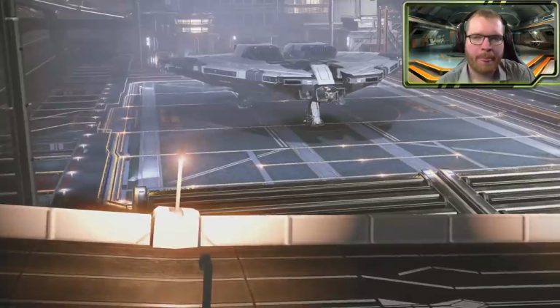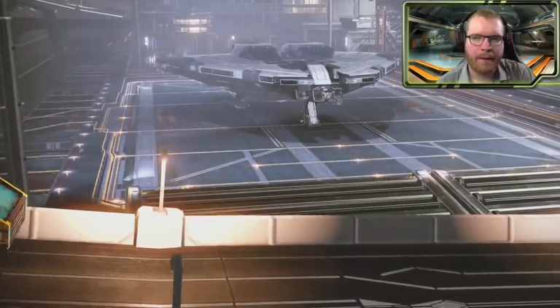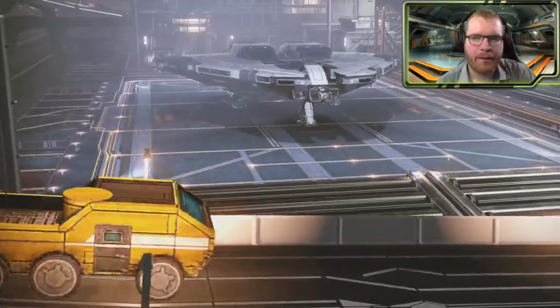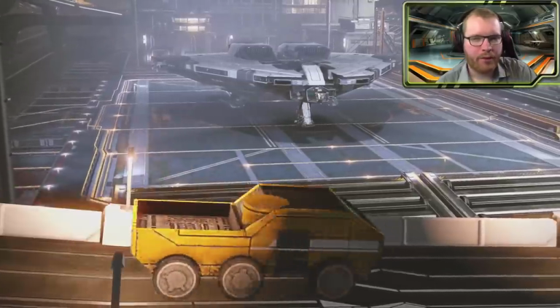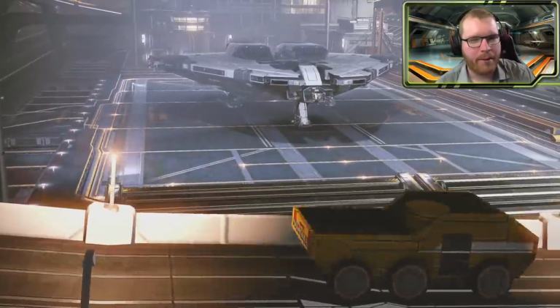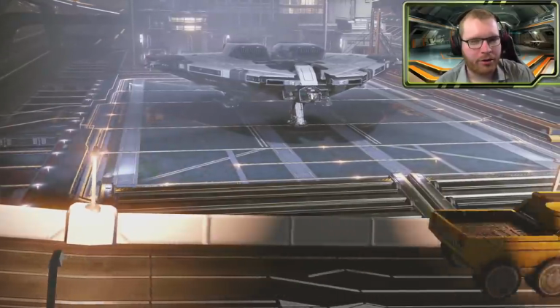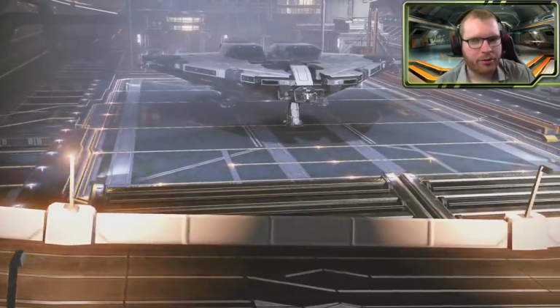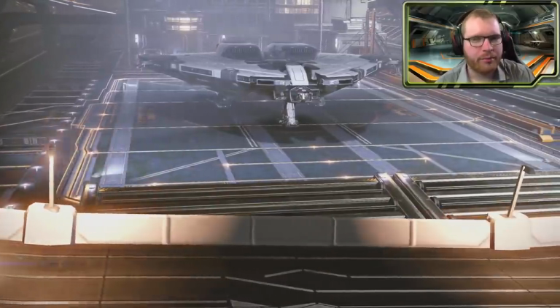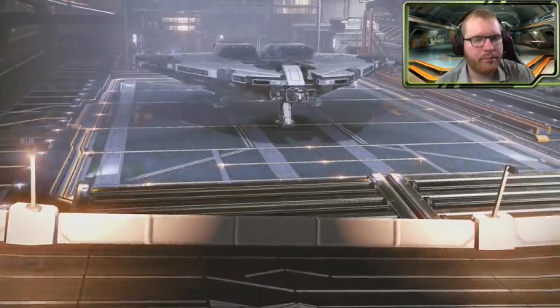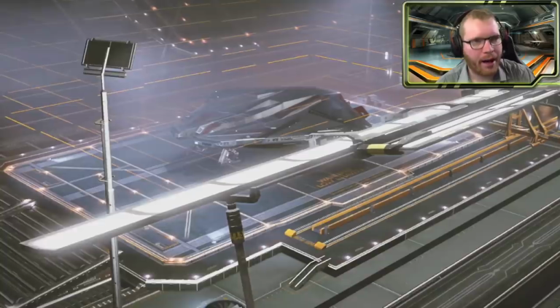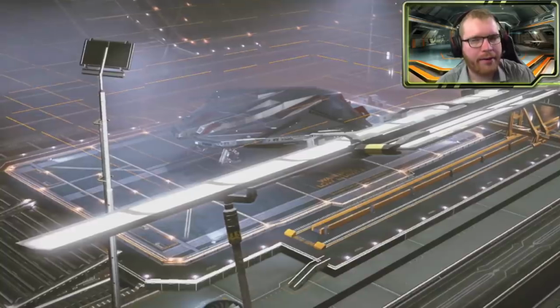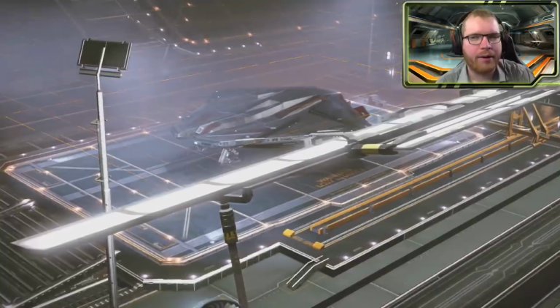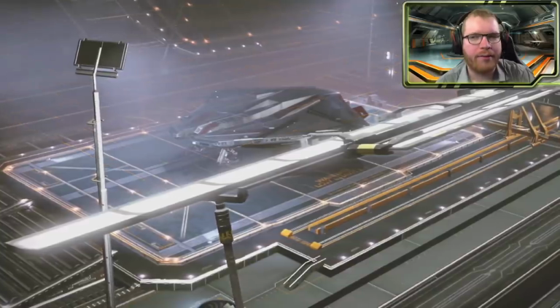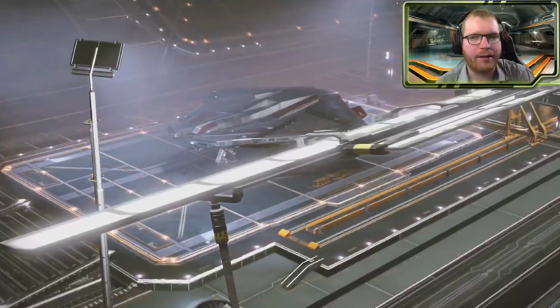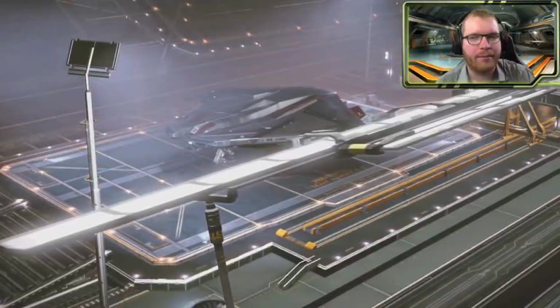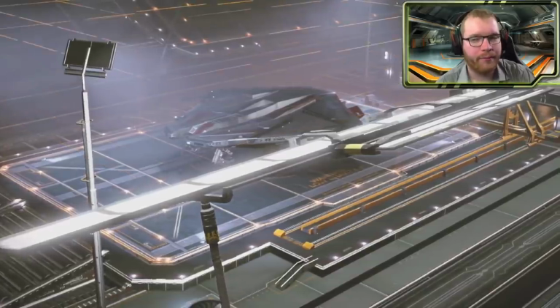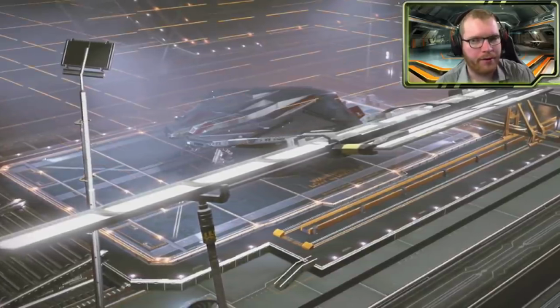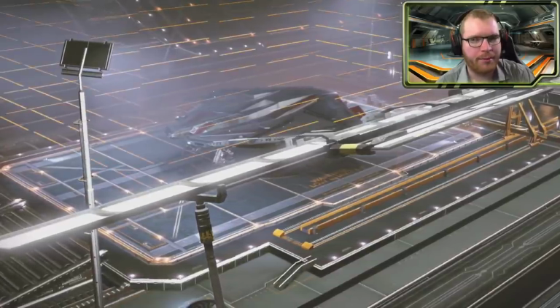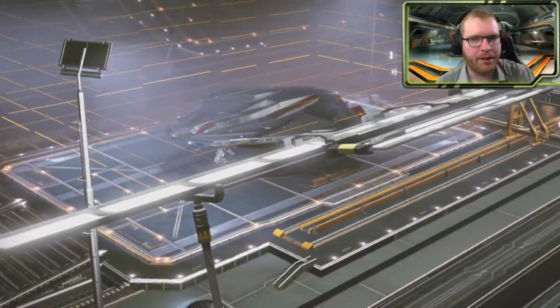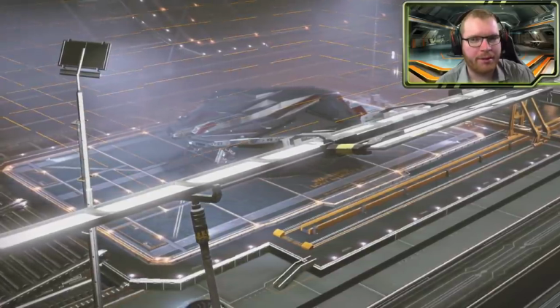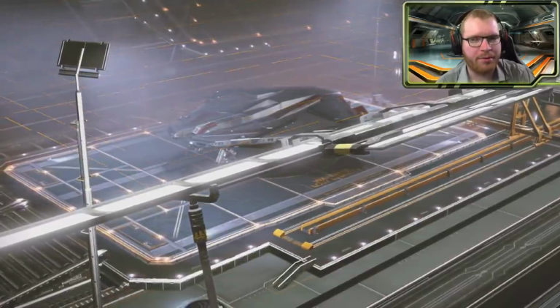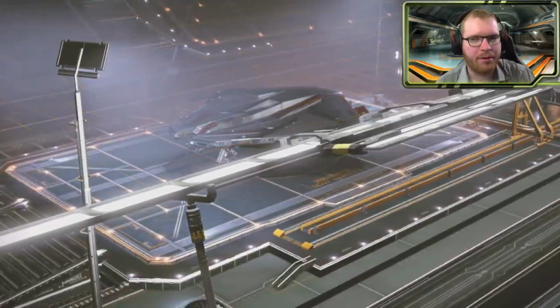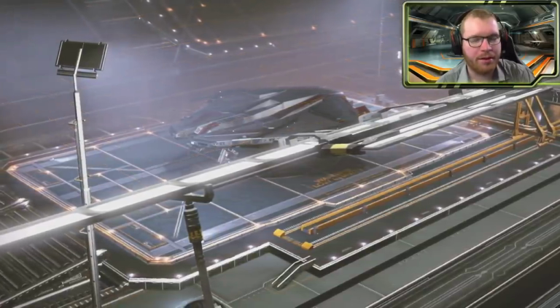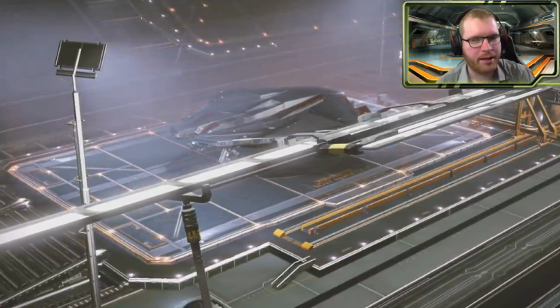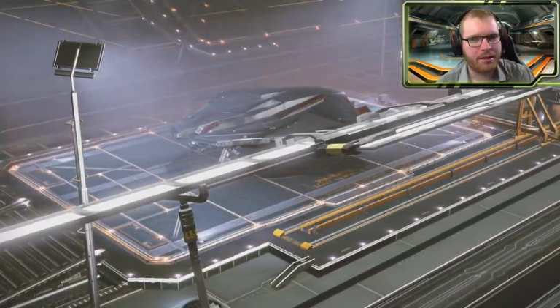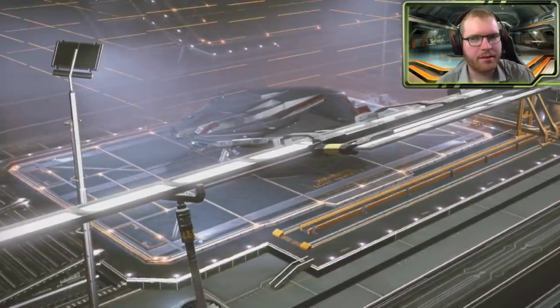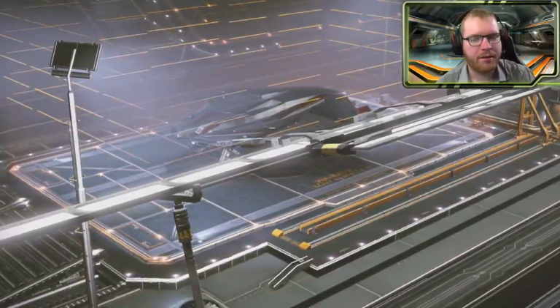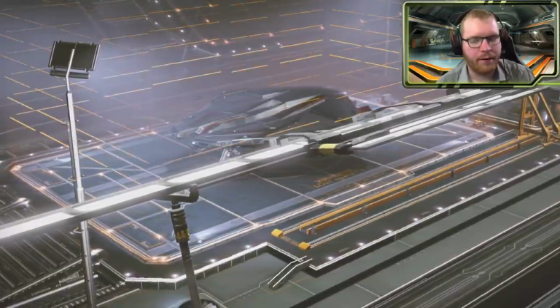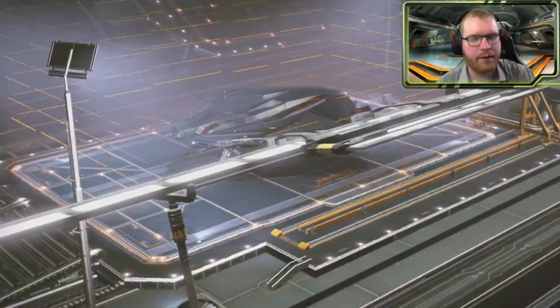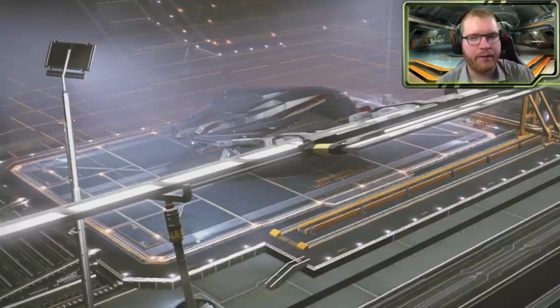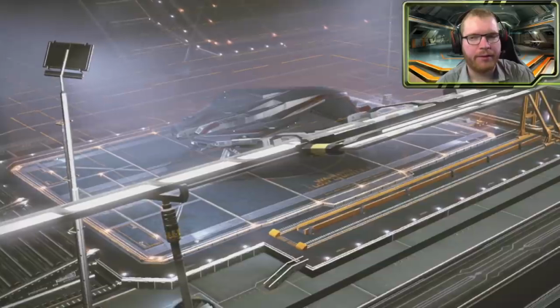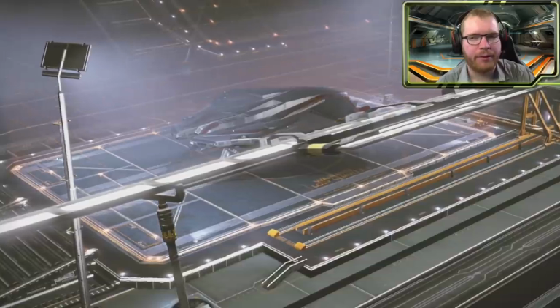The Krayt Mach 2 and the Krayt Phantom — very similar ships, yet very, very different.